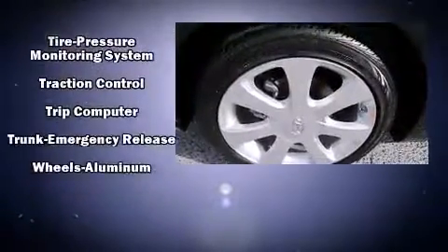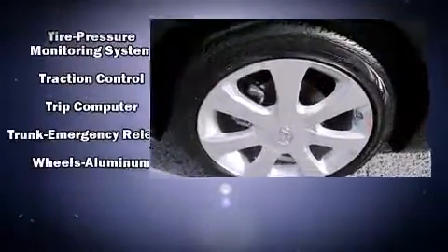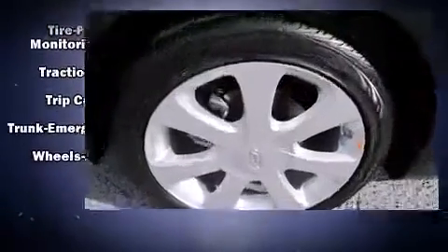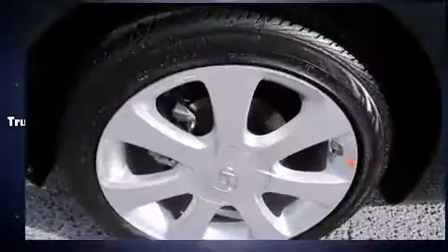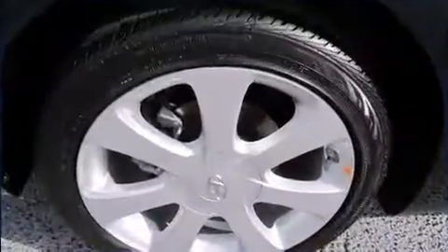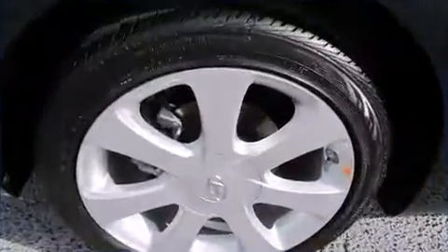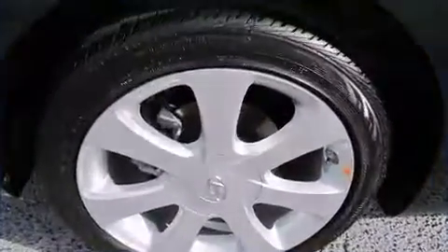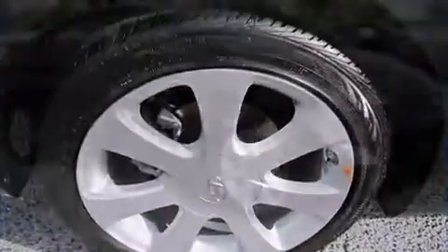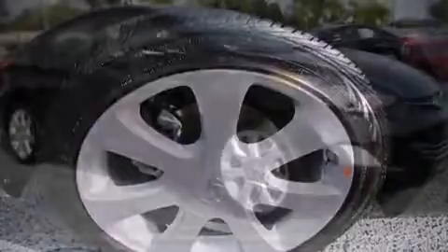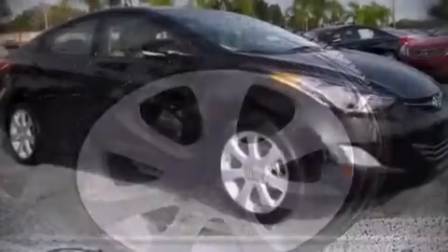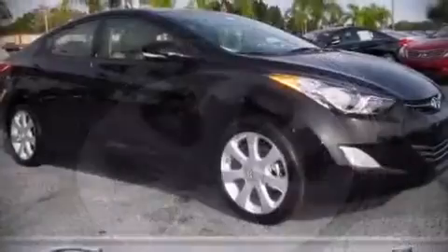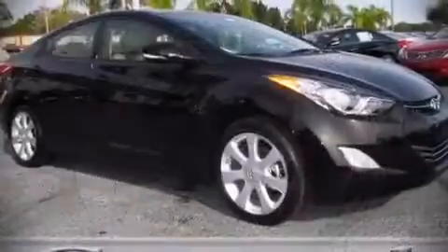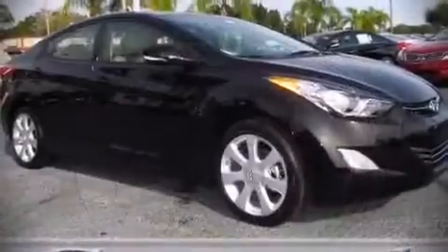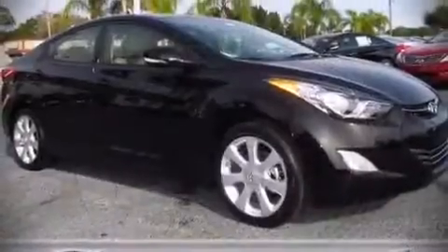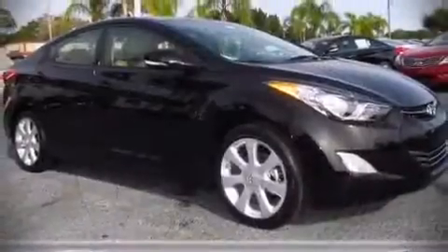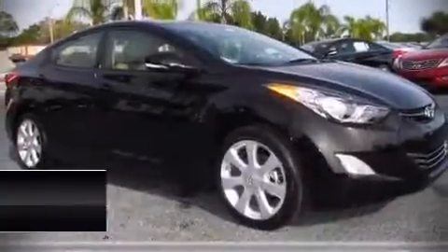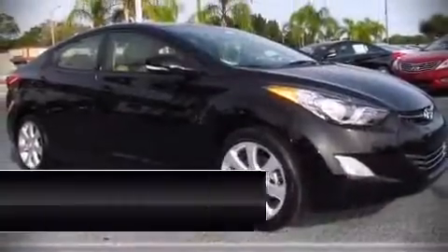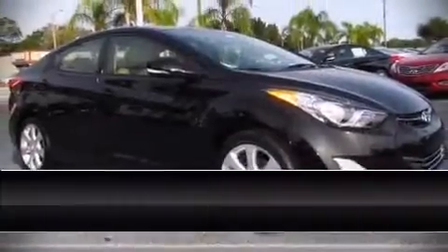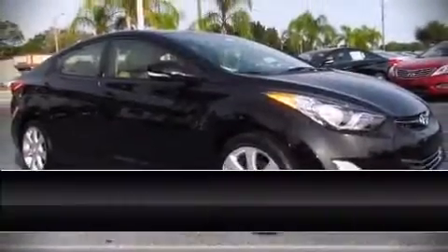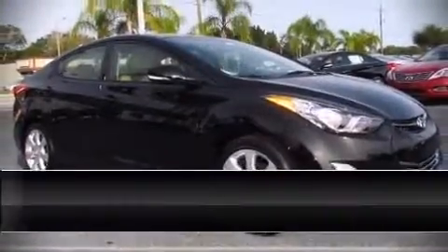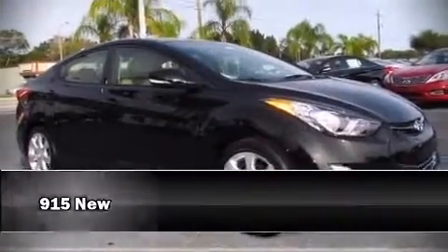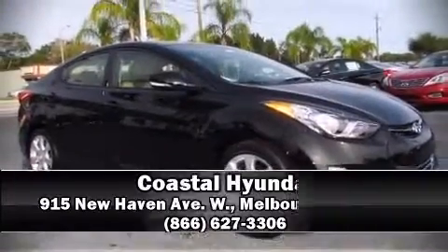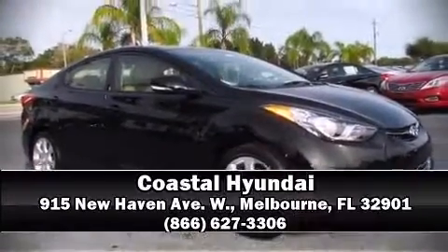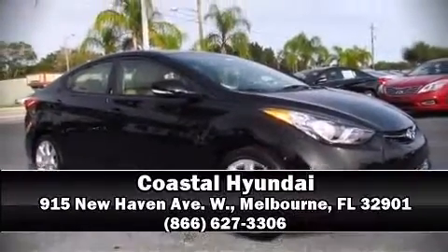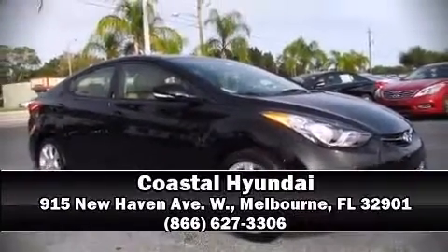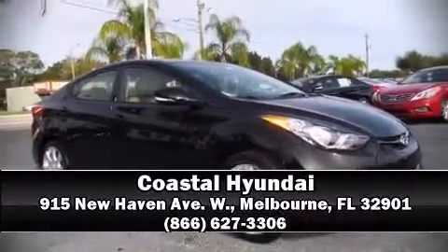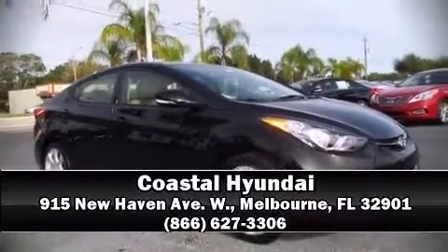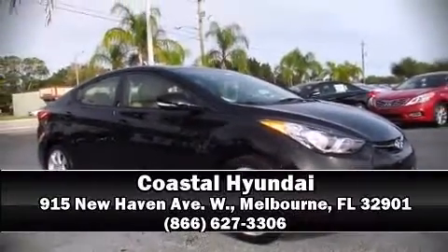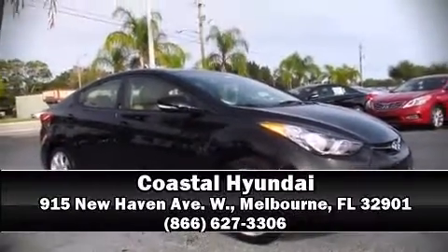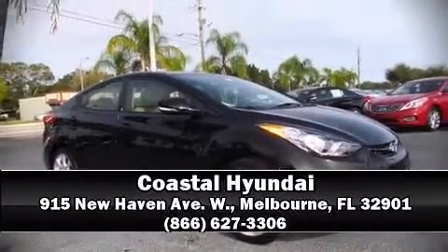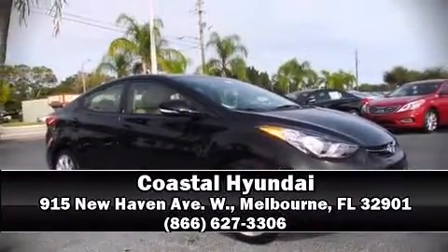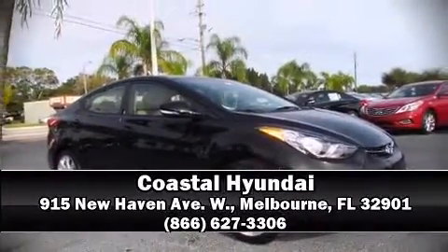Our sales staff will help you find the vehicle you've been searching for. Call now to schedule a test drive.